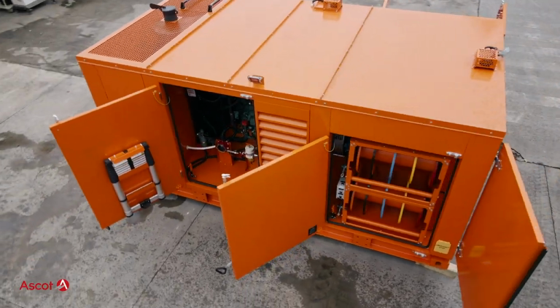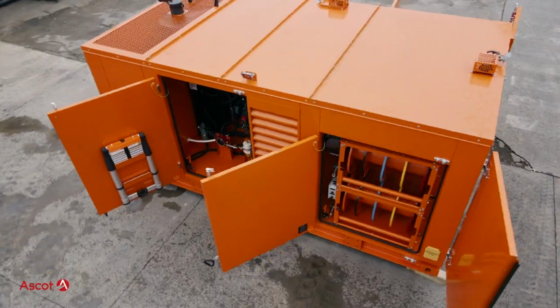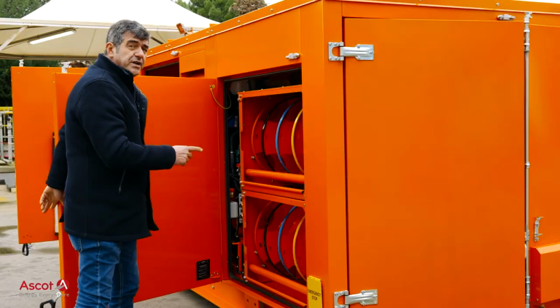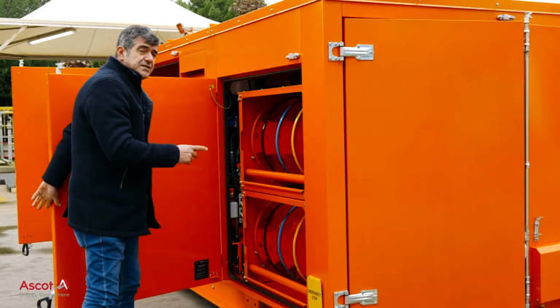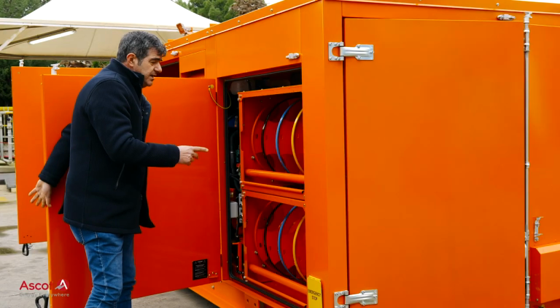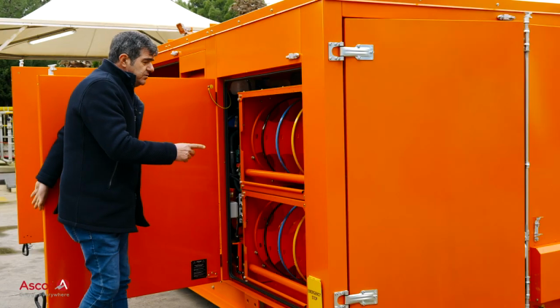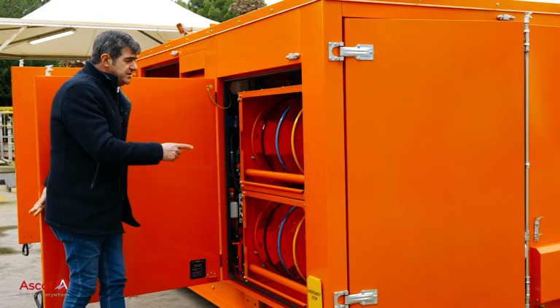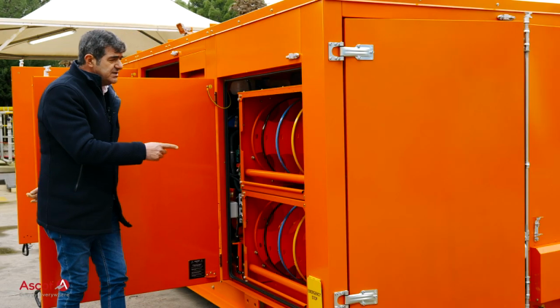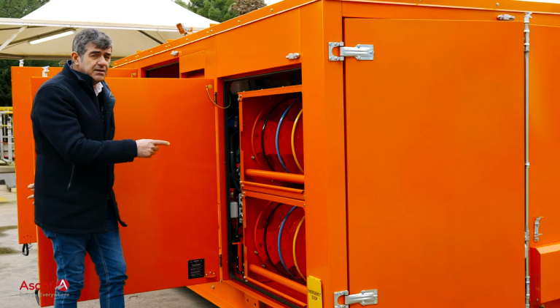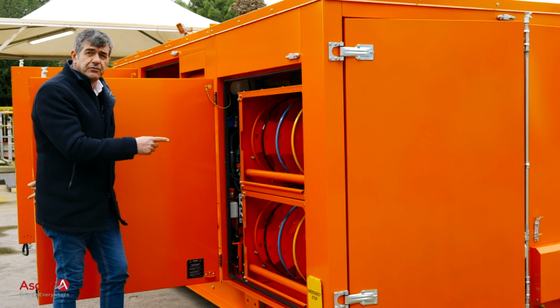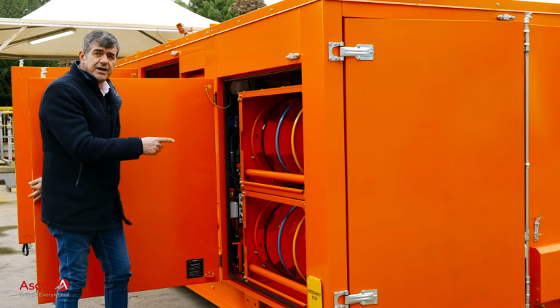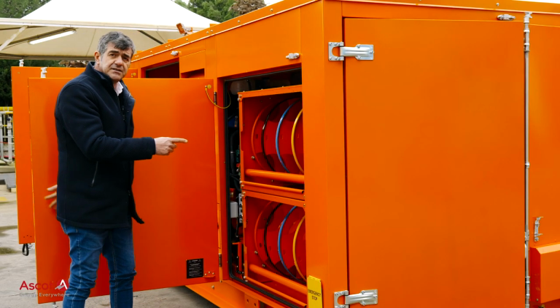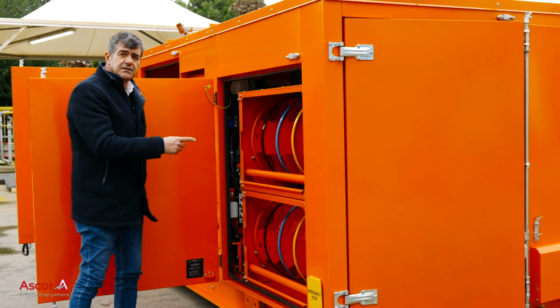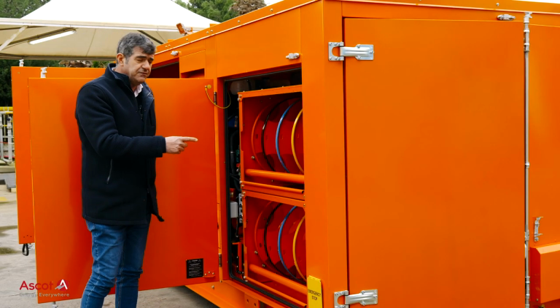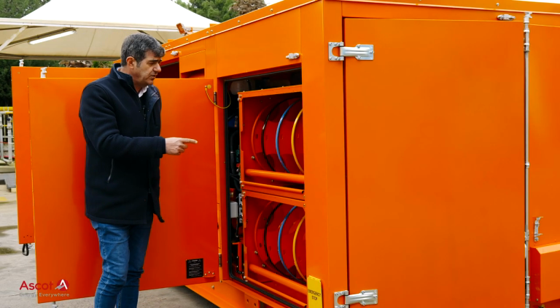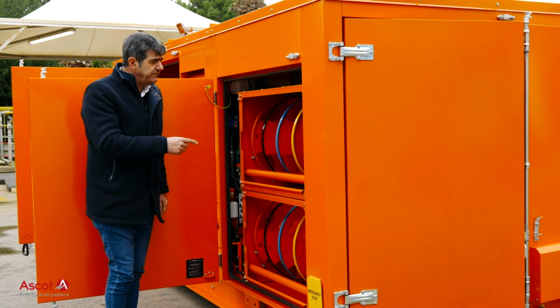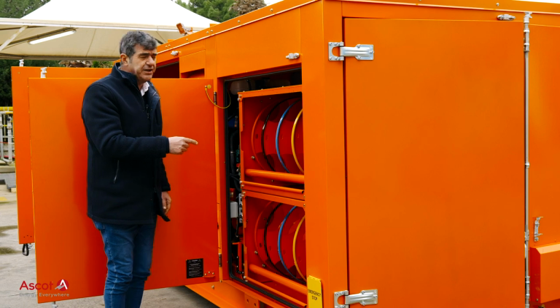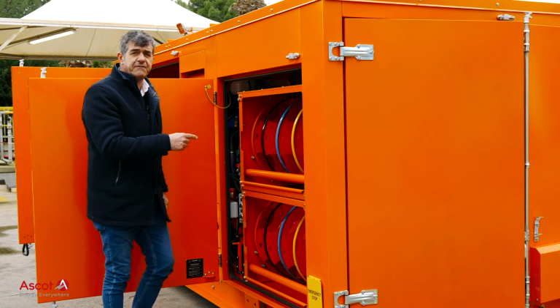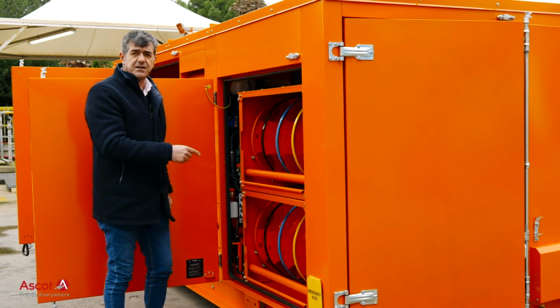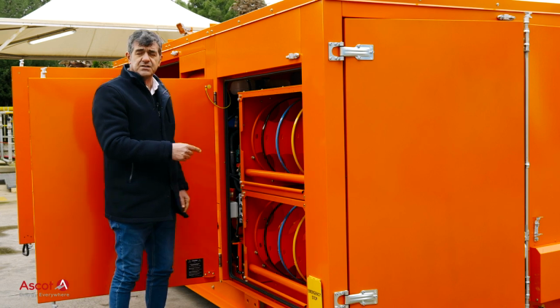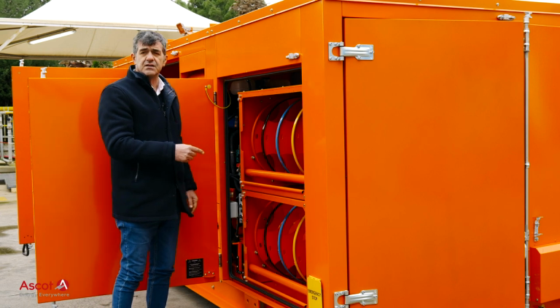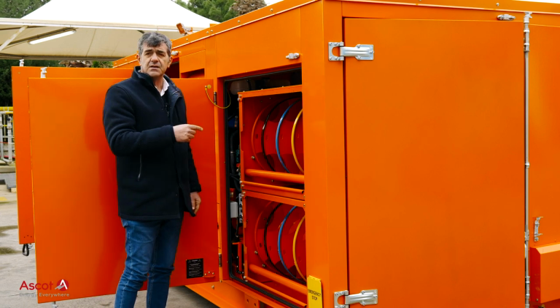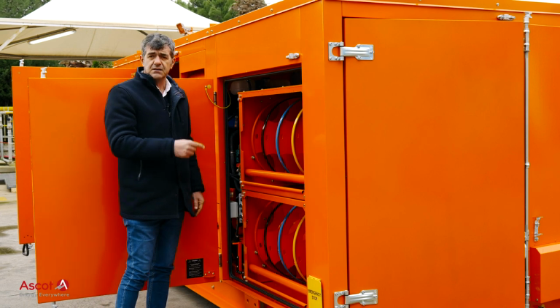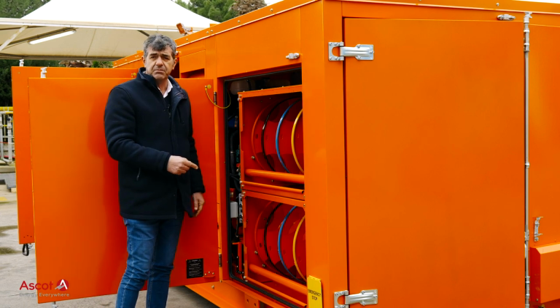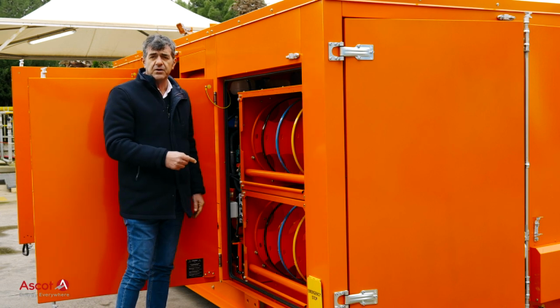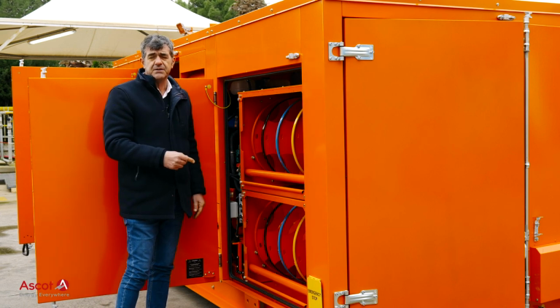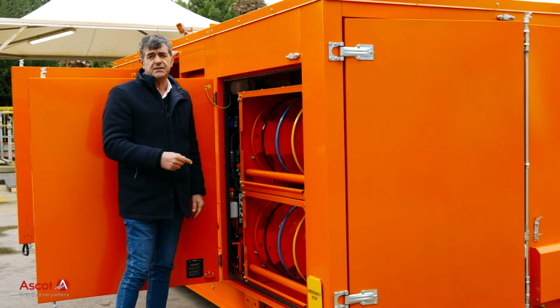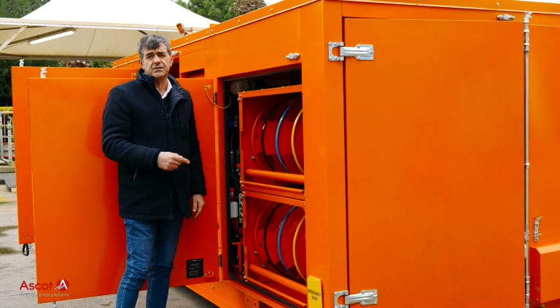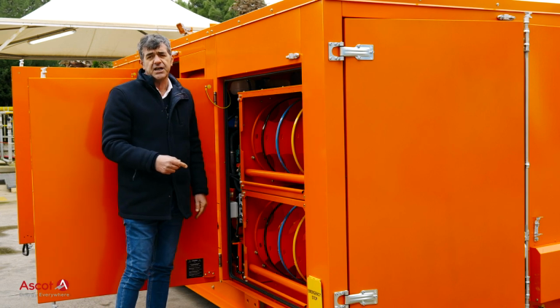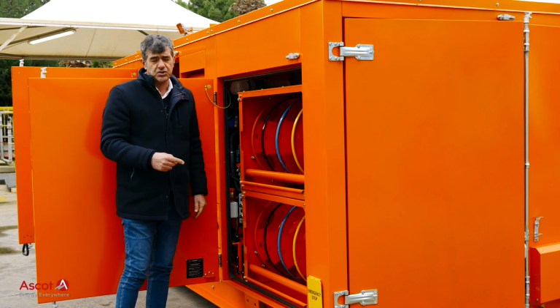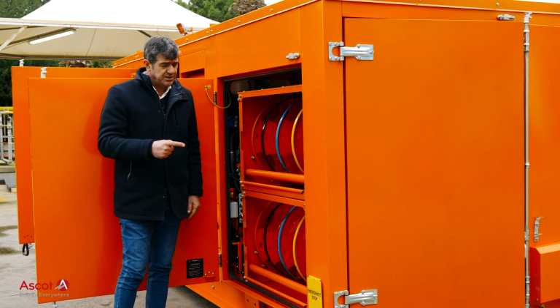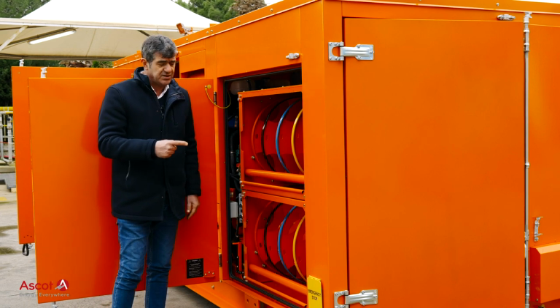Motorized cable reels are provided for very fast deployment and connection outside.